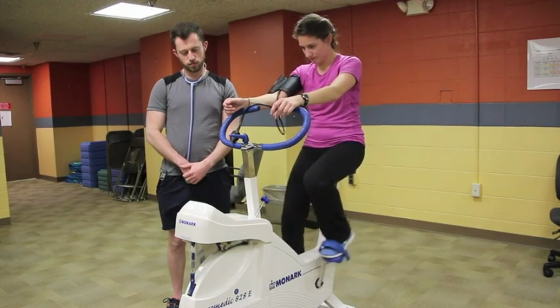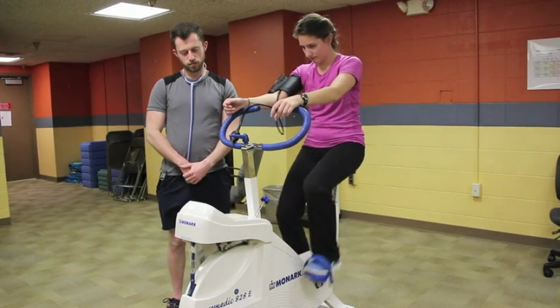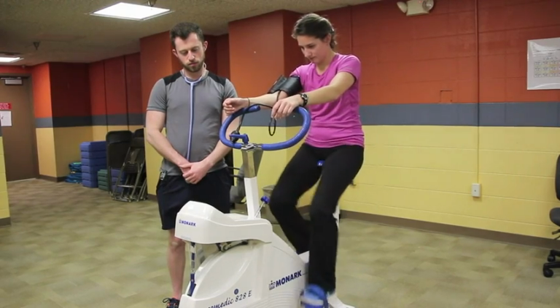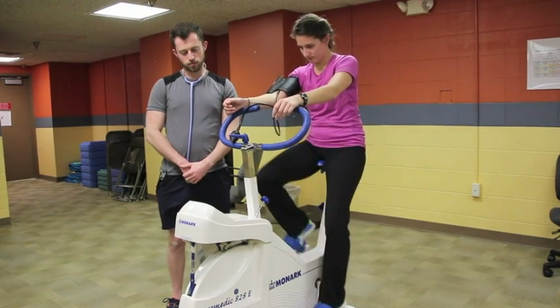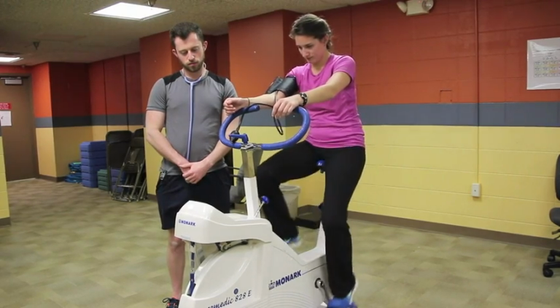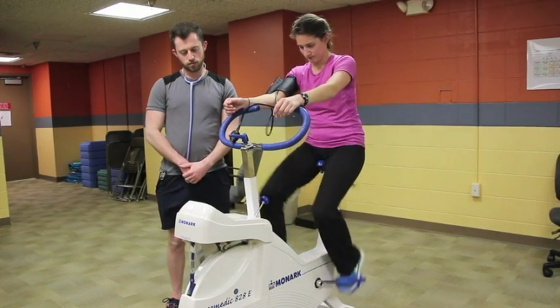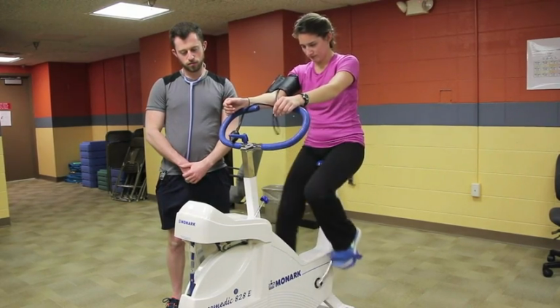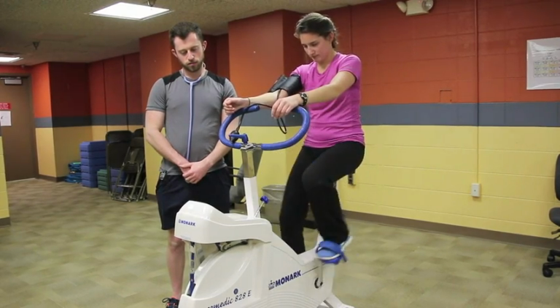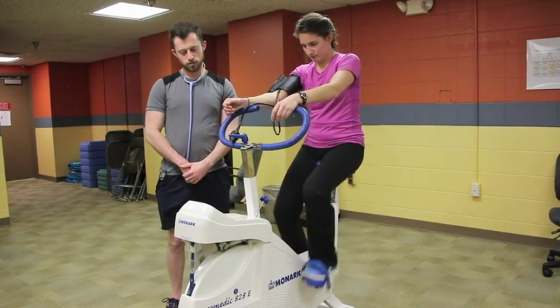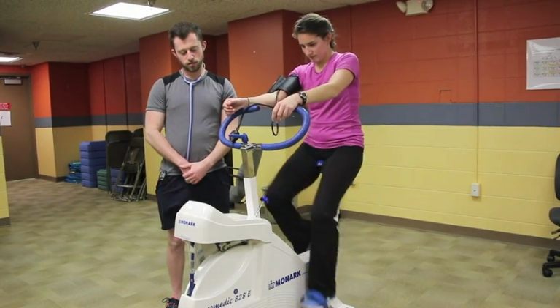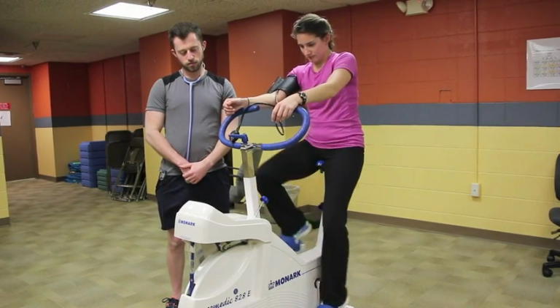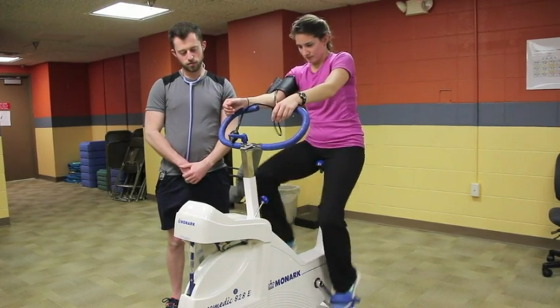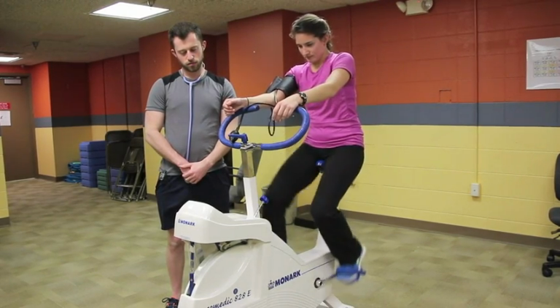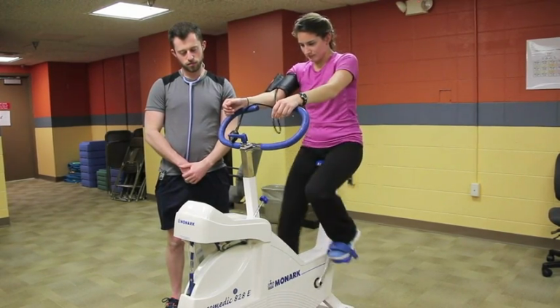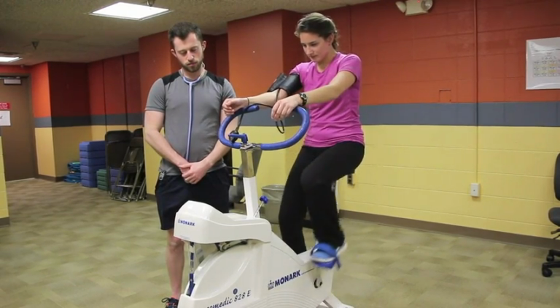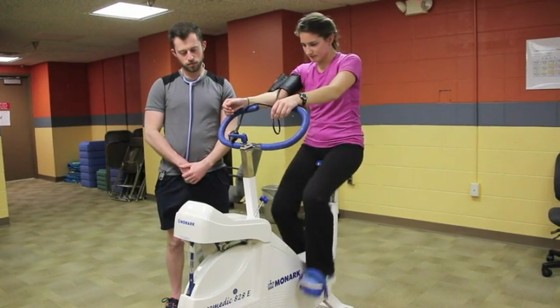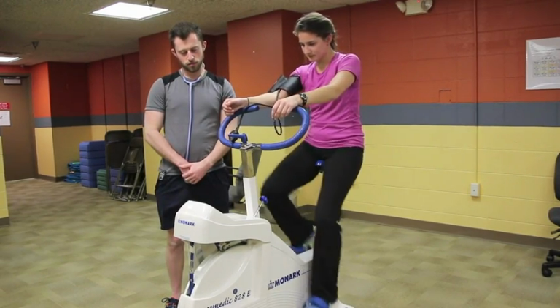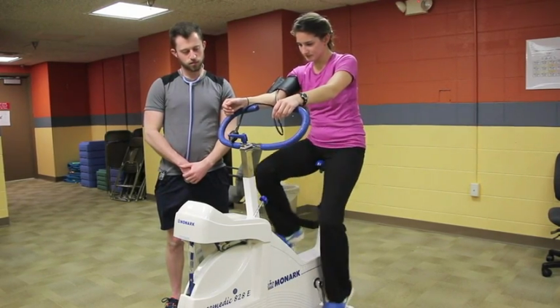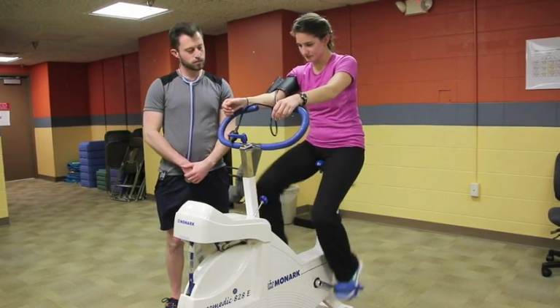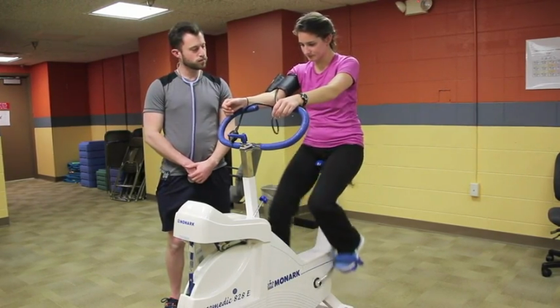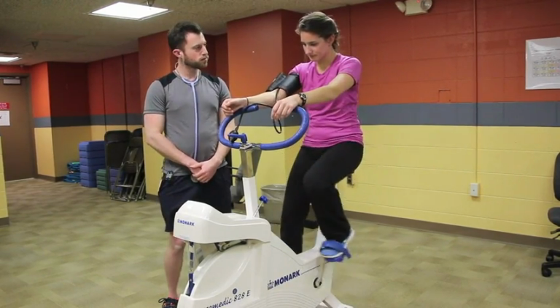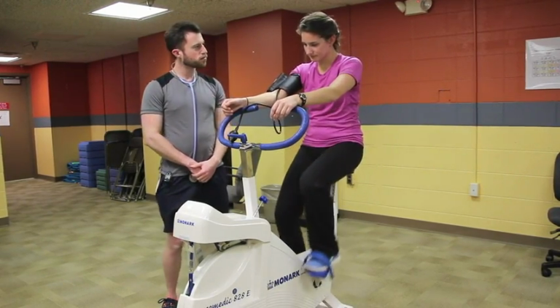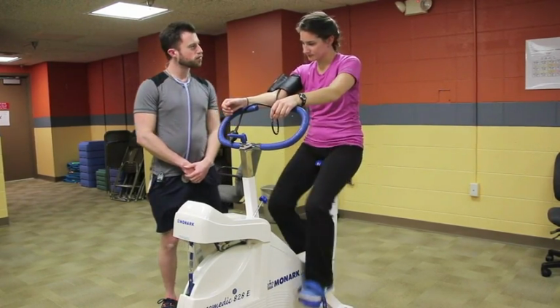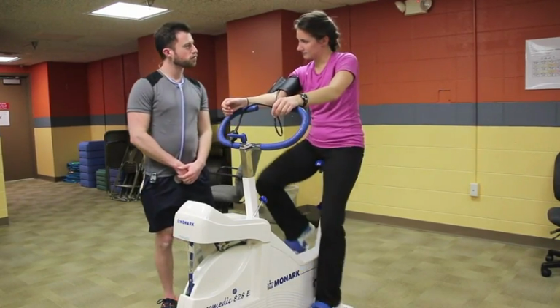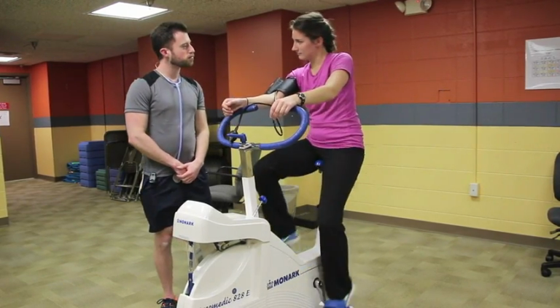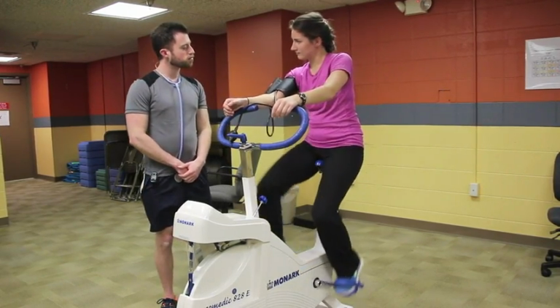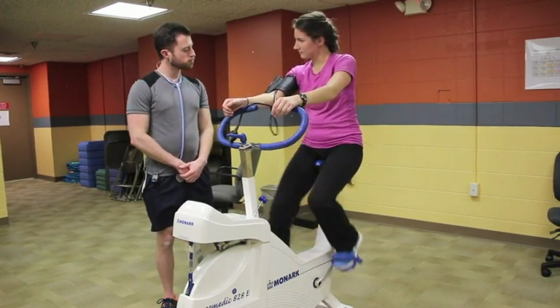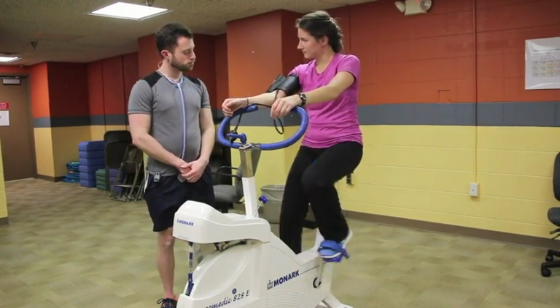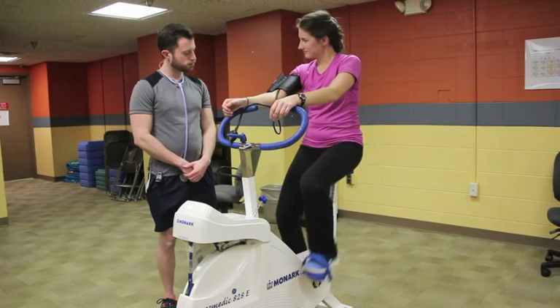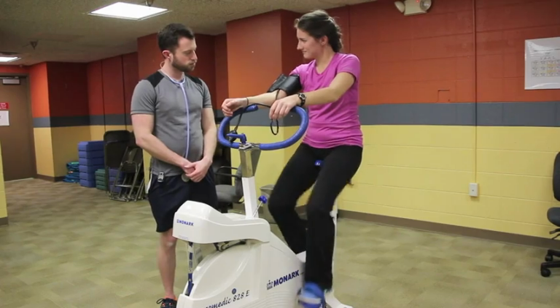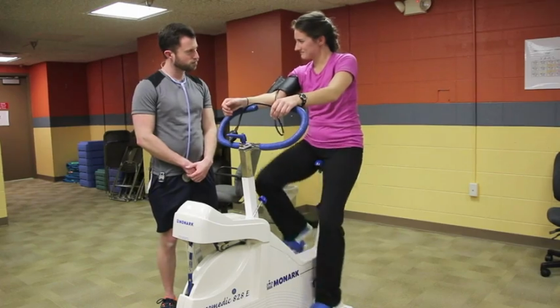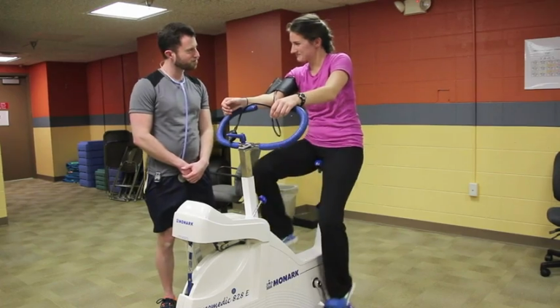Monitor the client for signs and symptoms at all times and watch for test termination criteria.